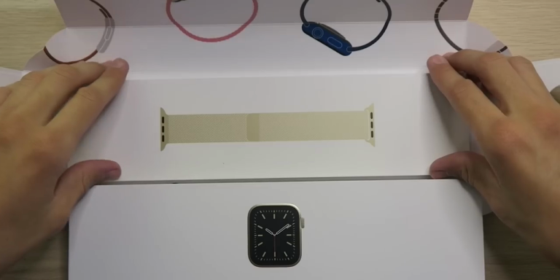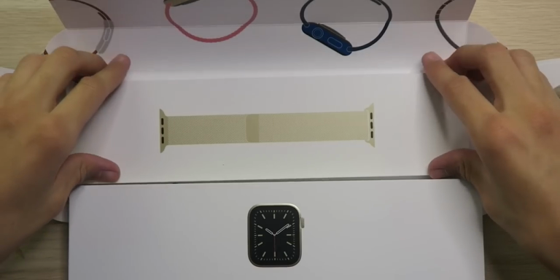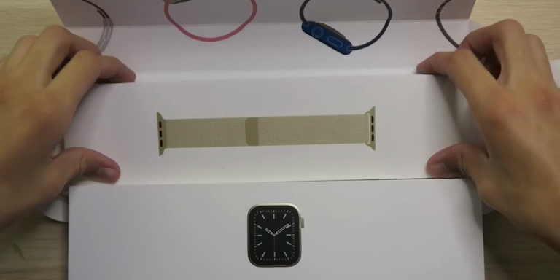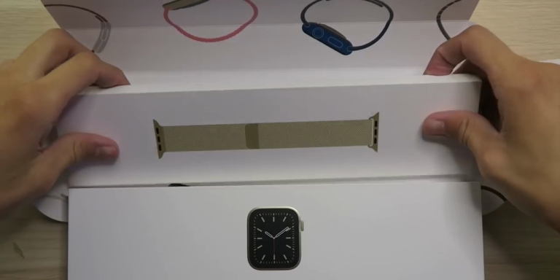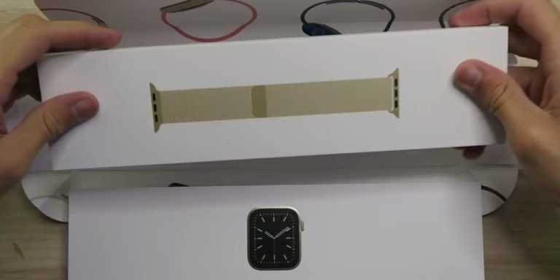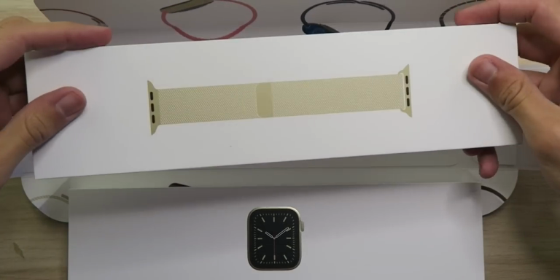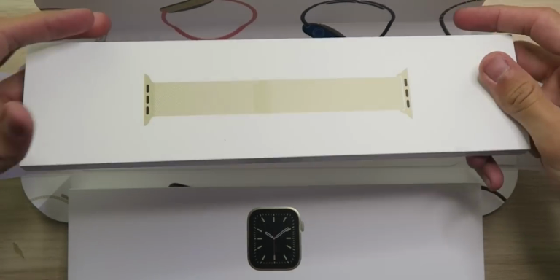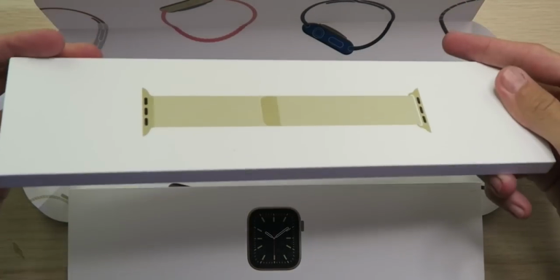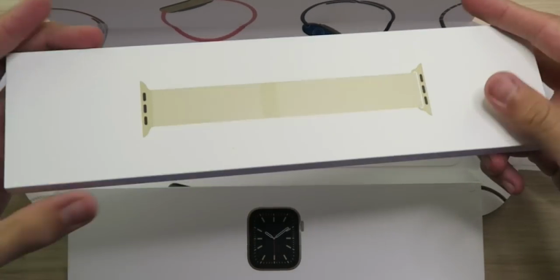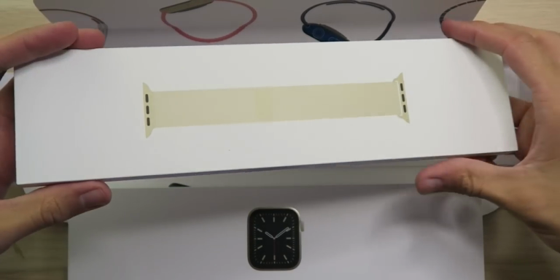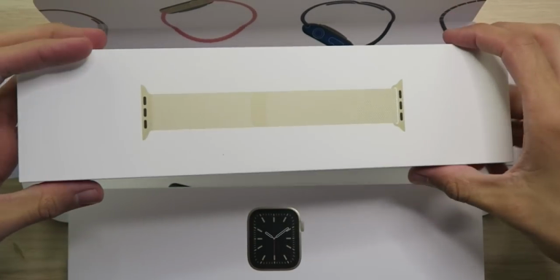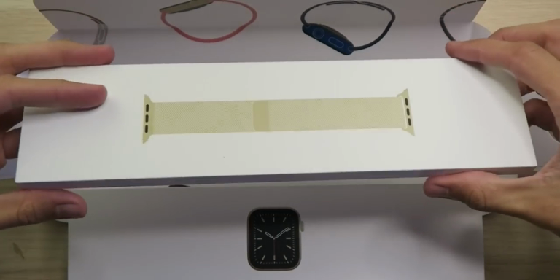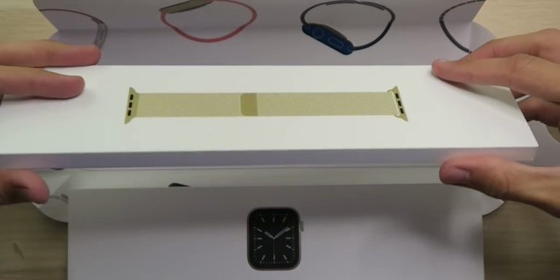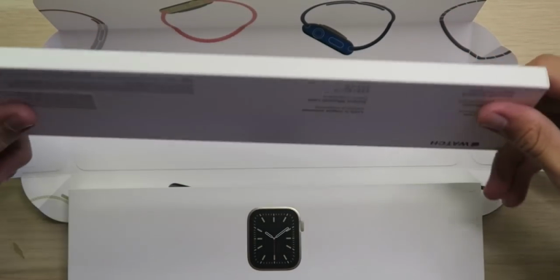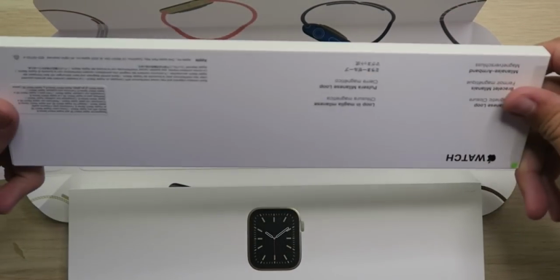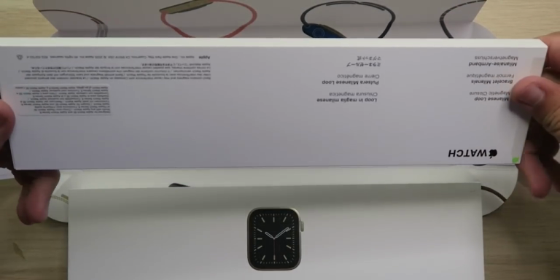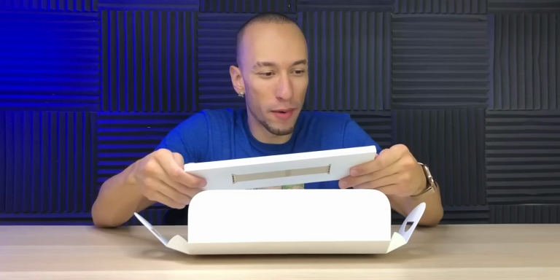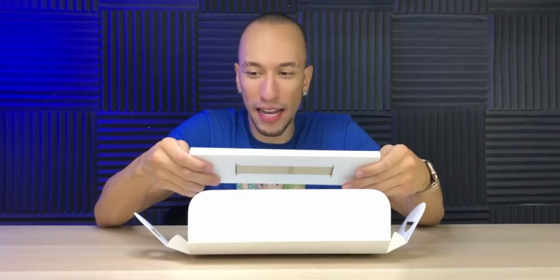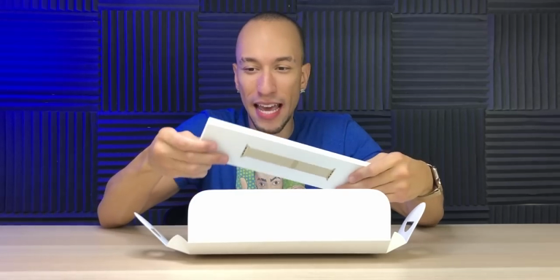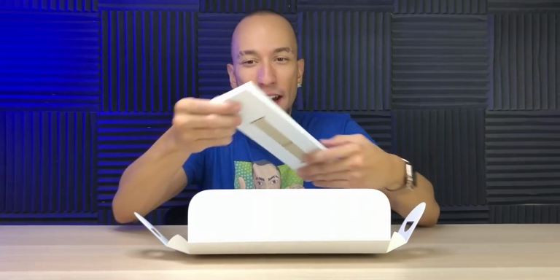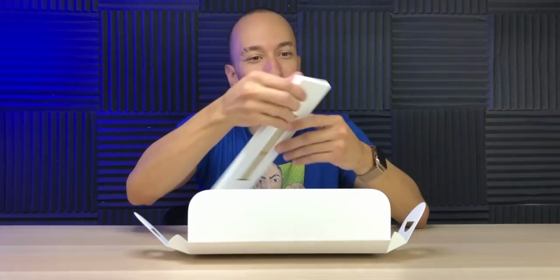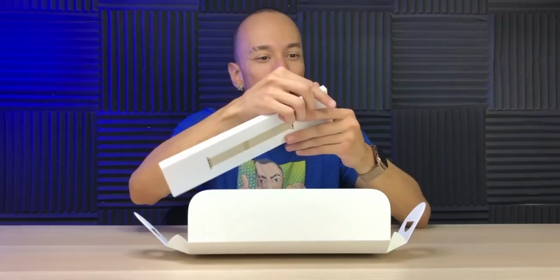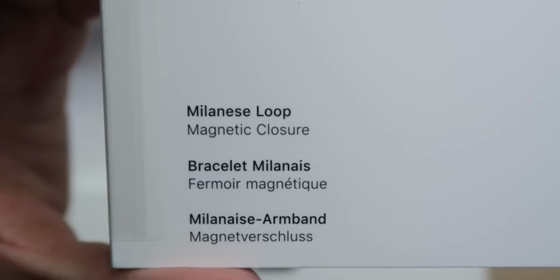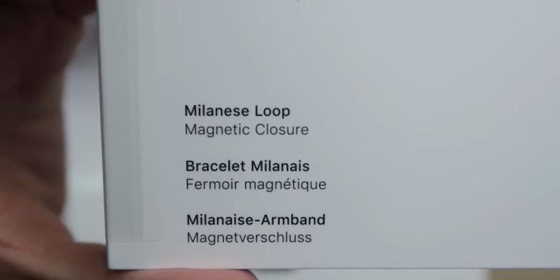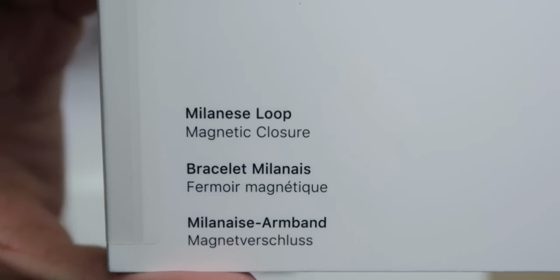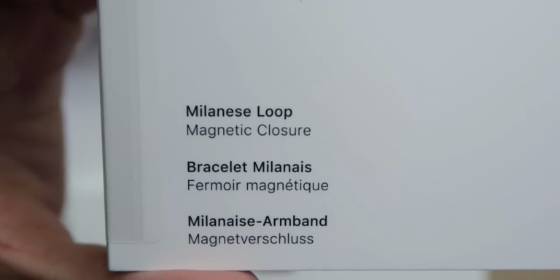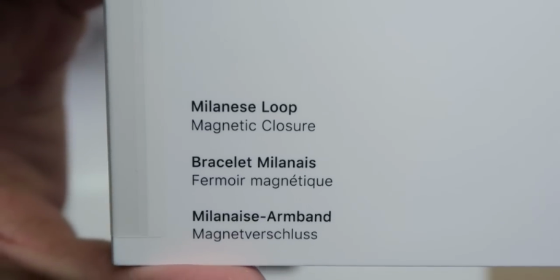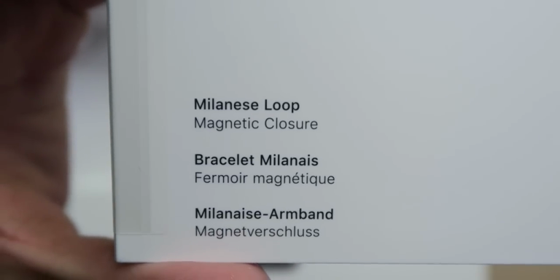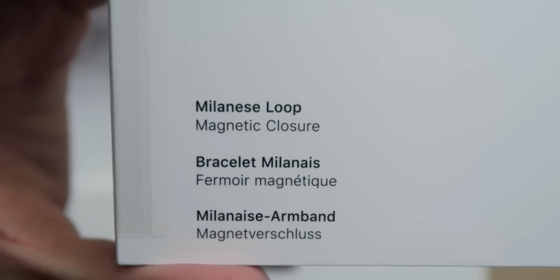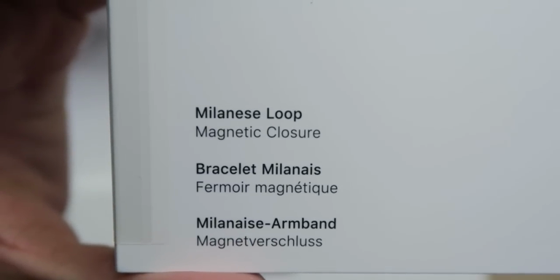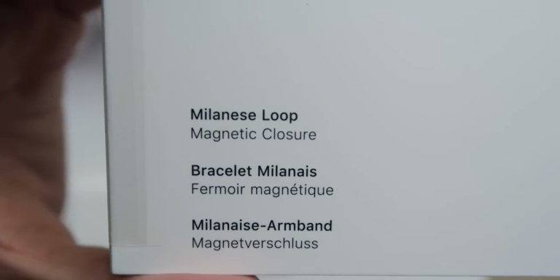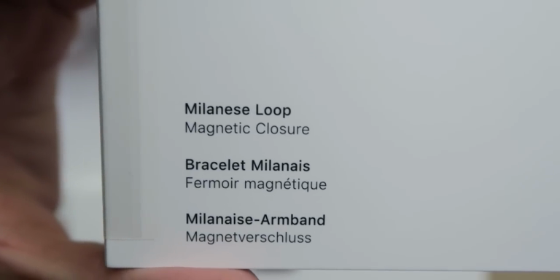So first let's start with the loop because the loop's kind of boring — we've got to get that out of the way. Milanese loop with a magnetic closure.